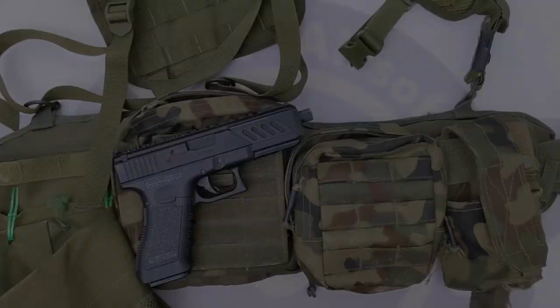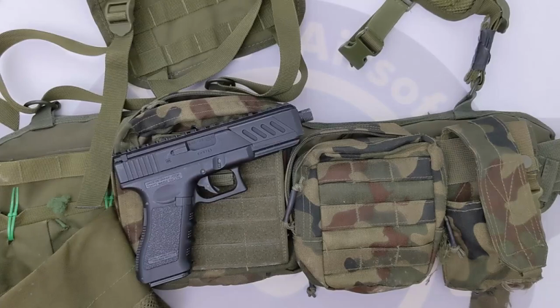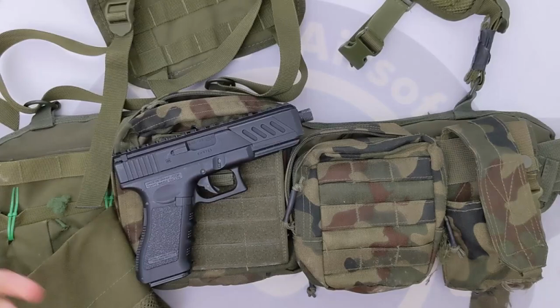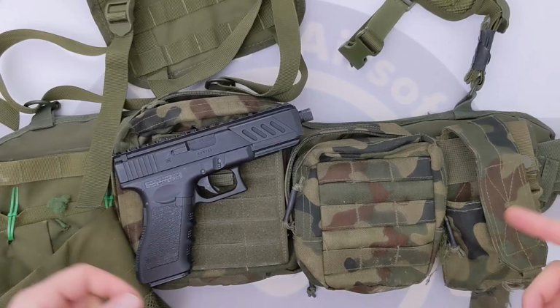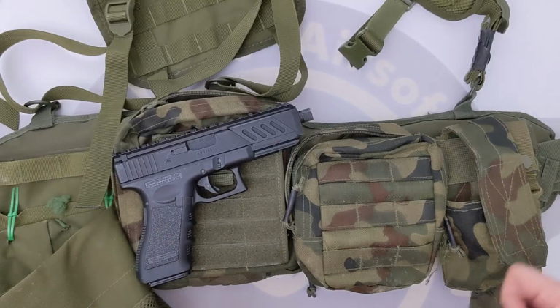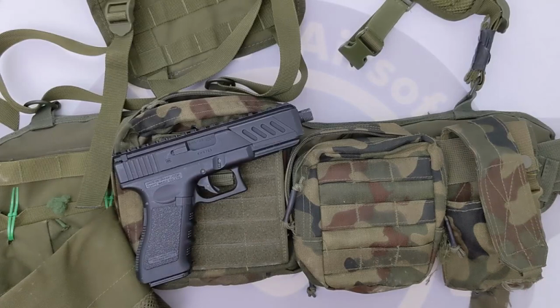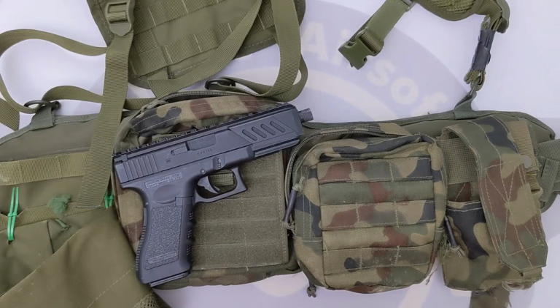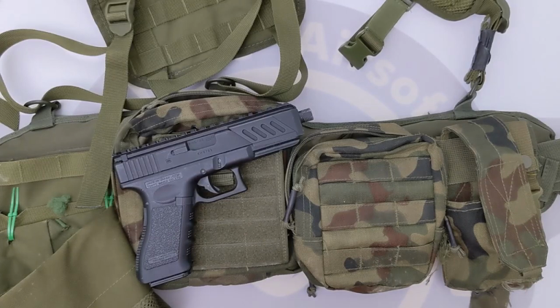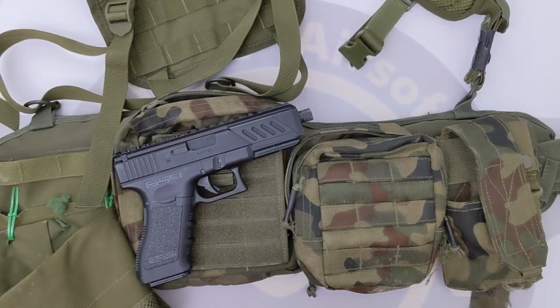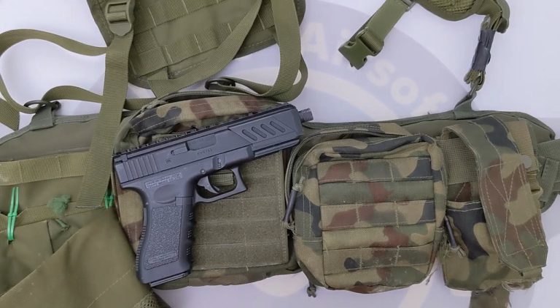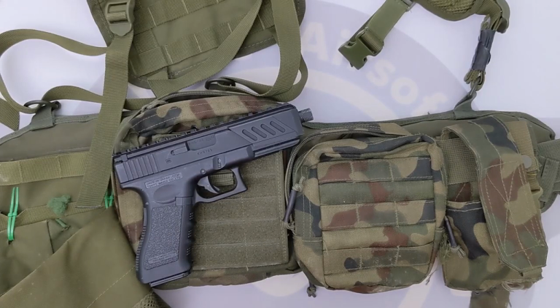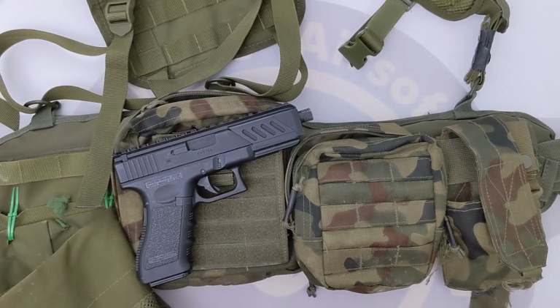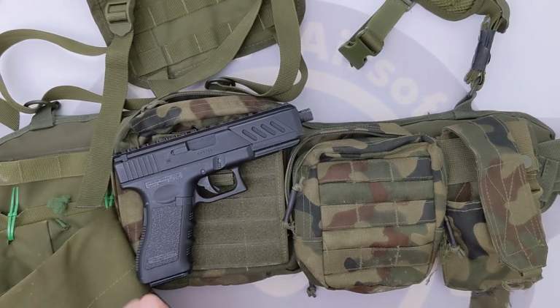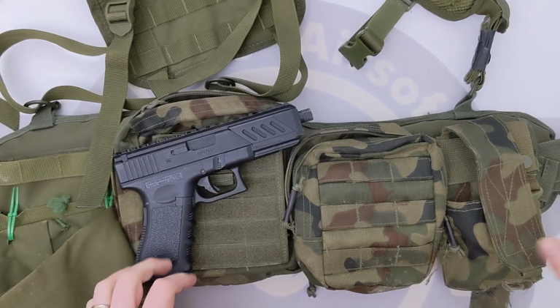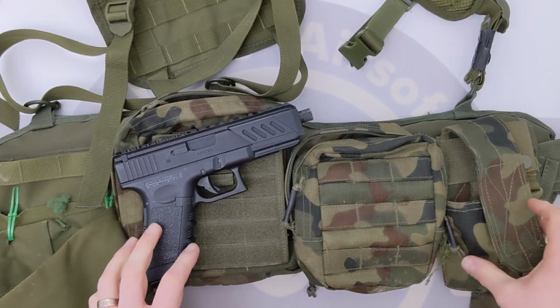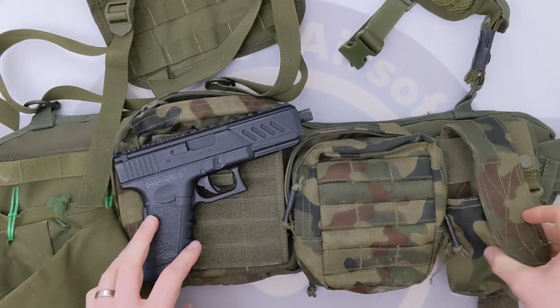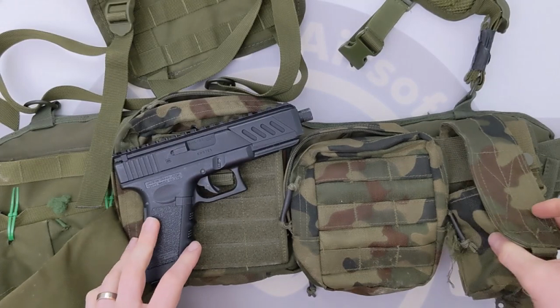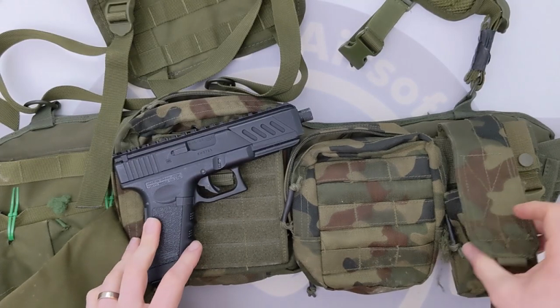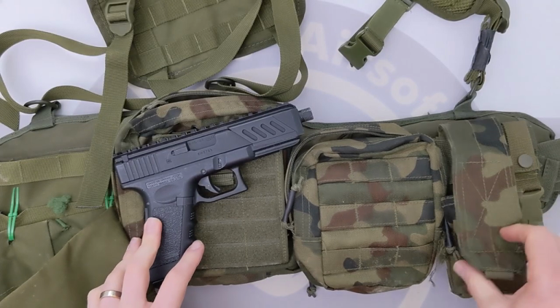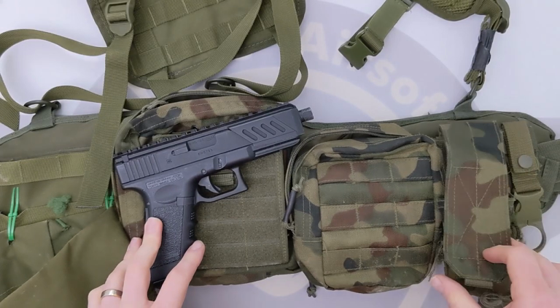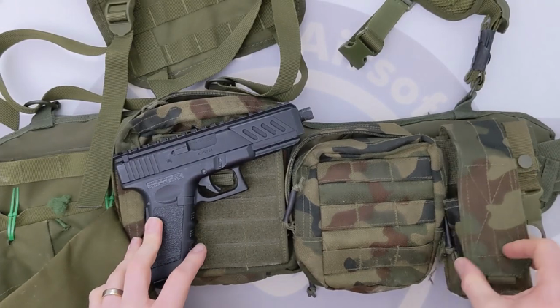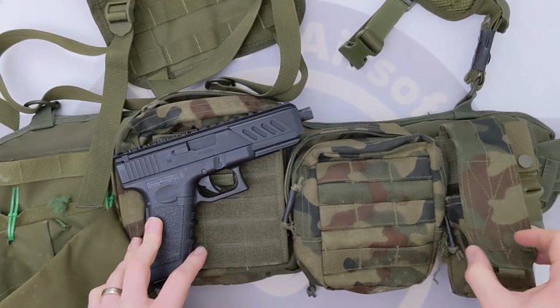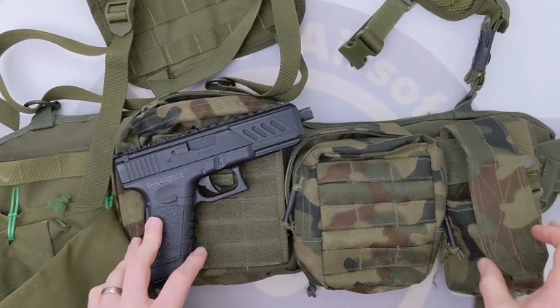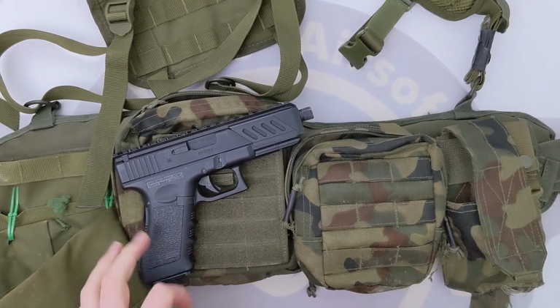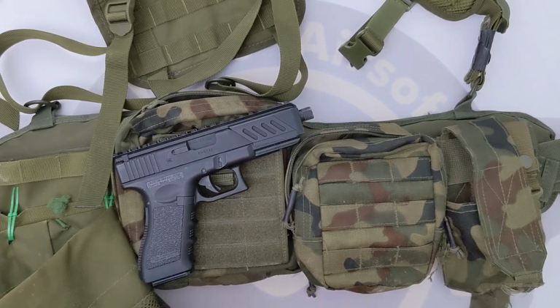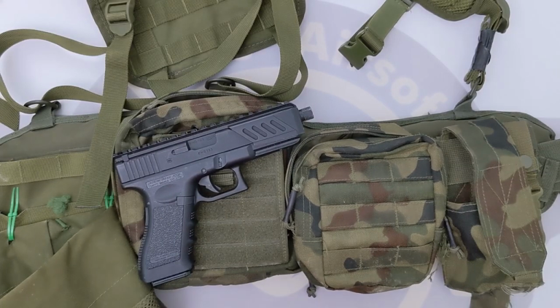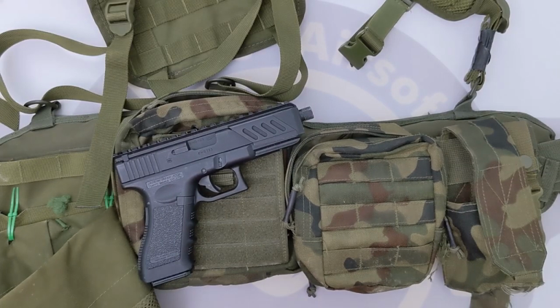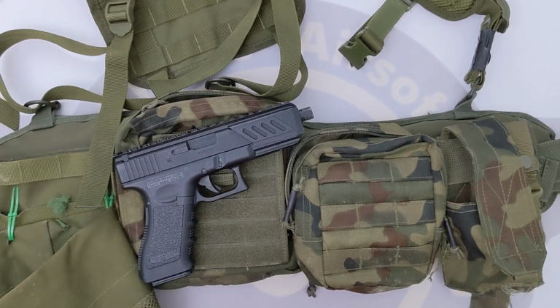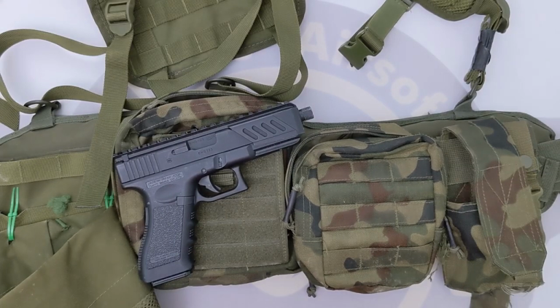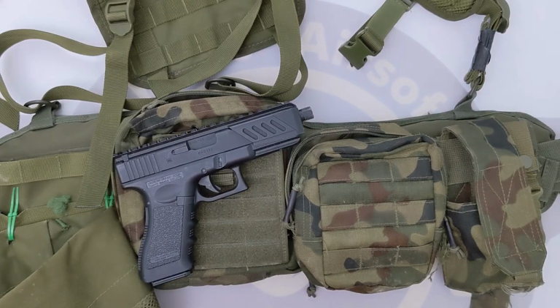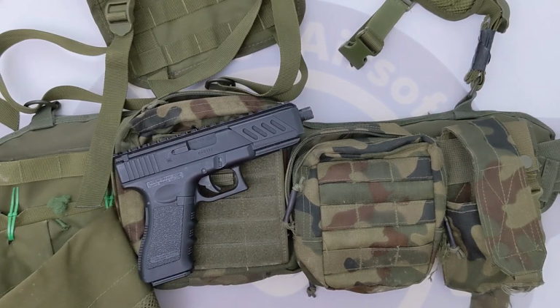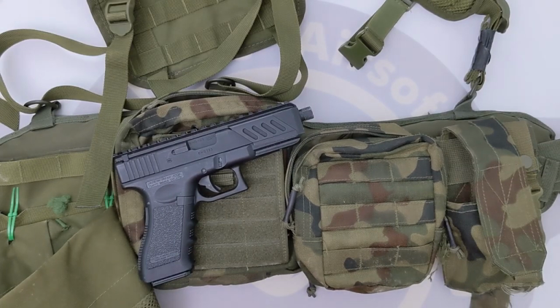Hey guys and welcome to Fezair Software. Today I'm going to show you how to ghetto mod a holster from an M4 mag pouch.